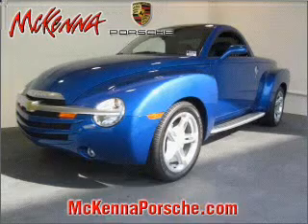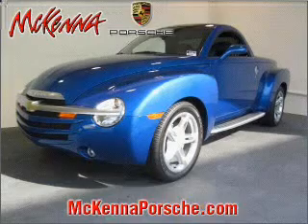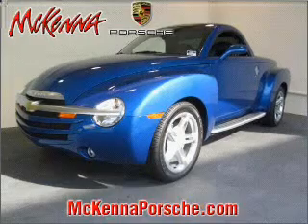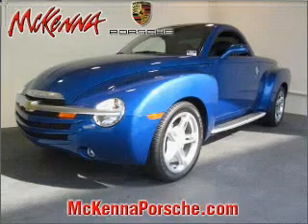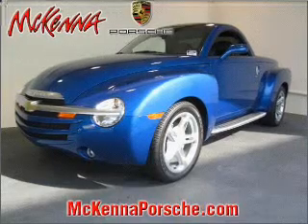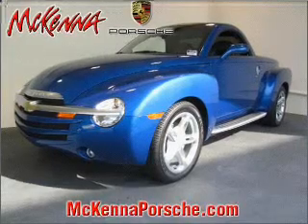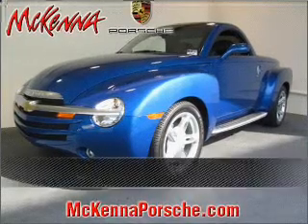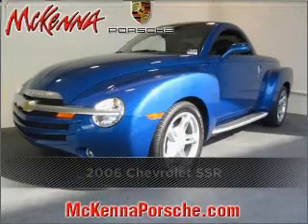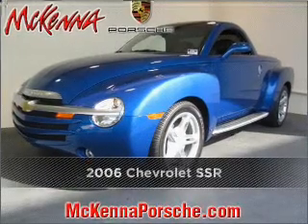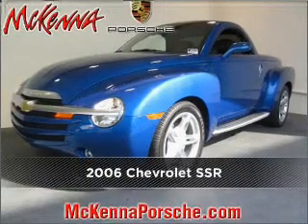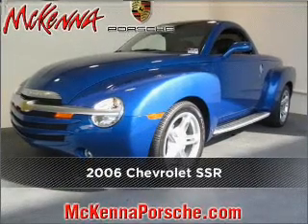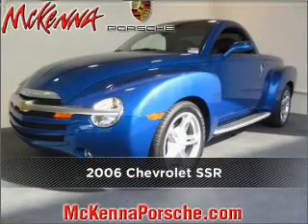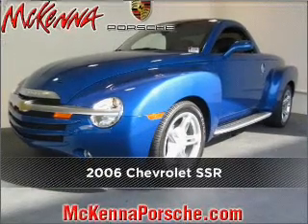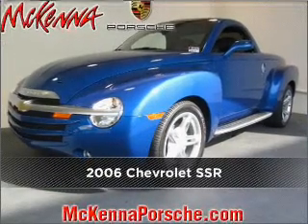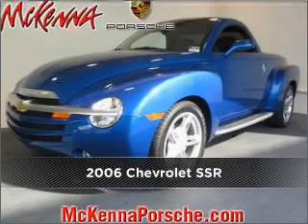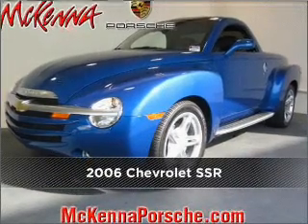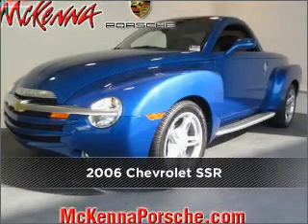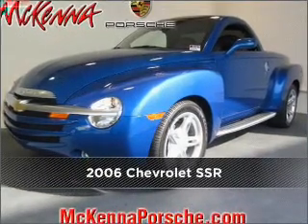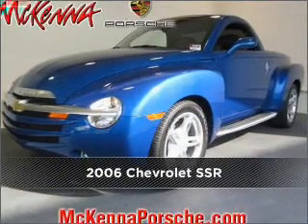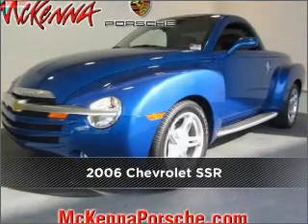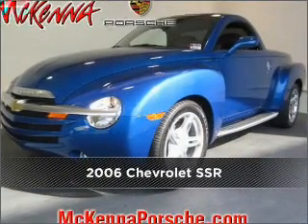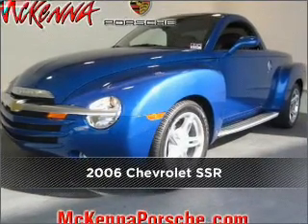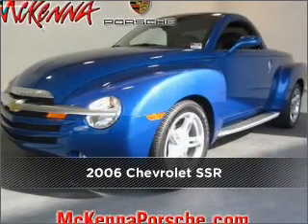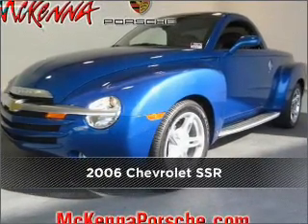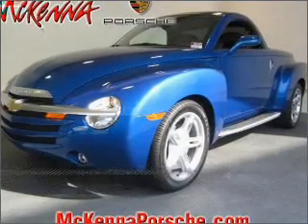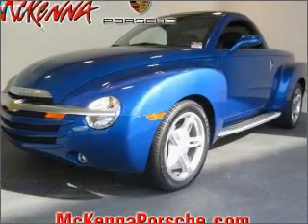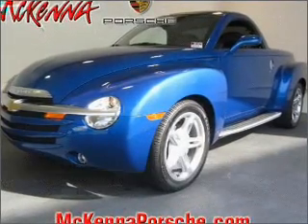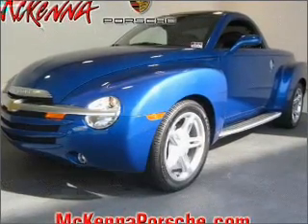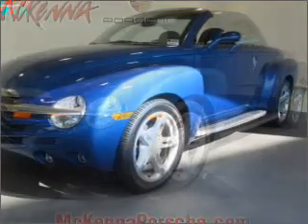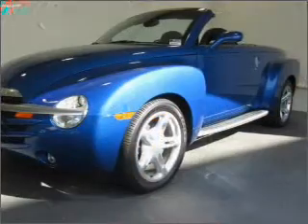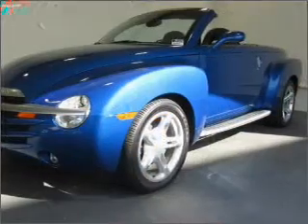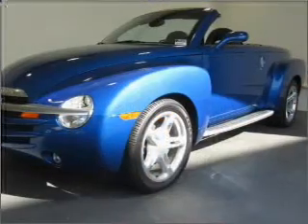Meet this 2006 Chevrolet. Look no further — the perfect vehicle is here.